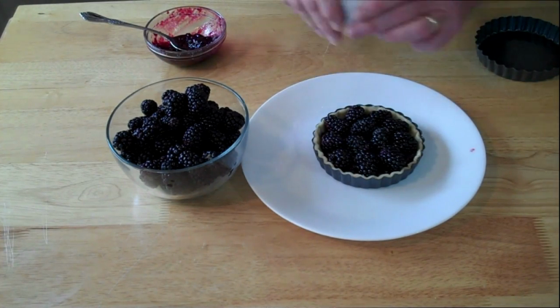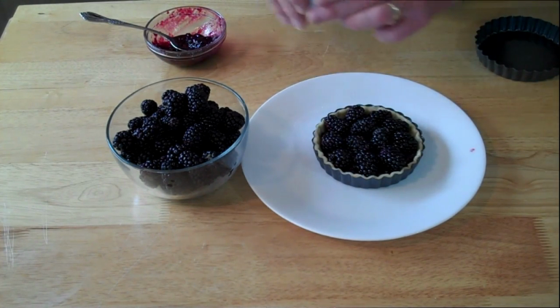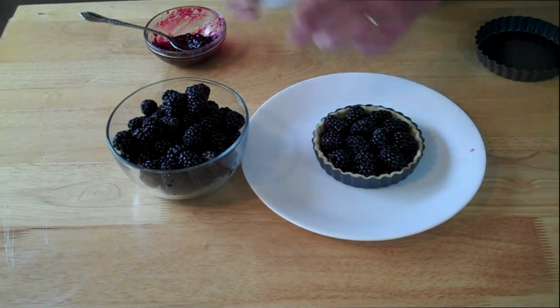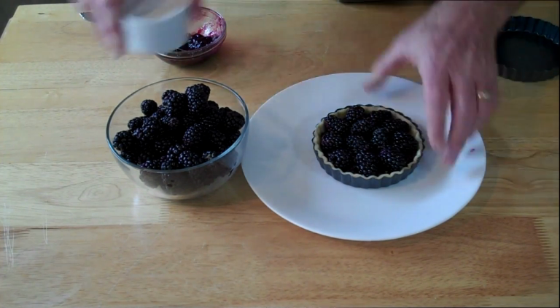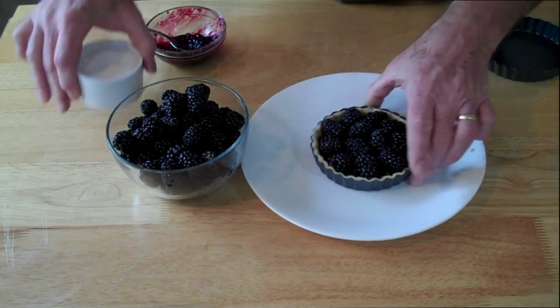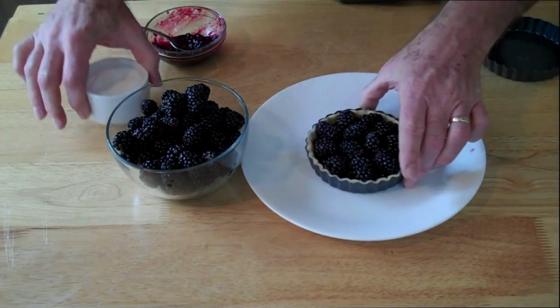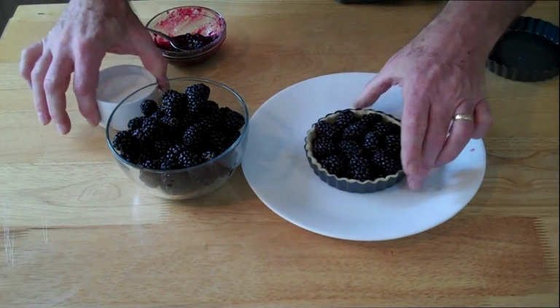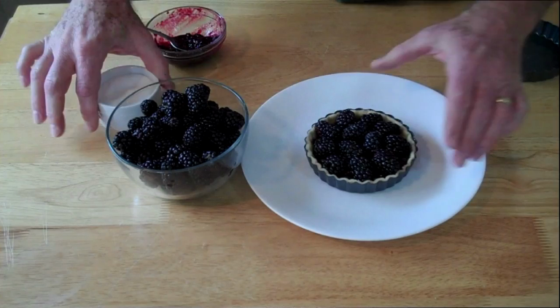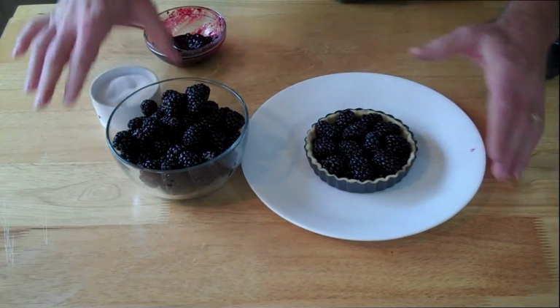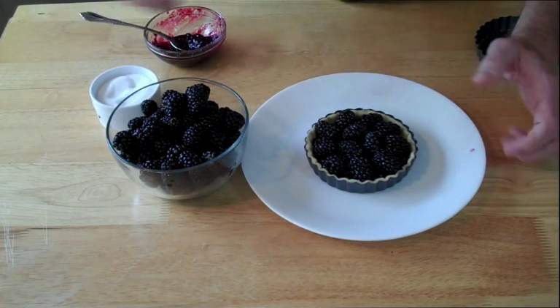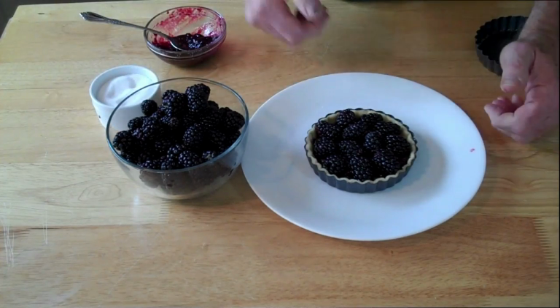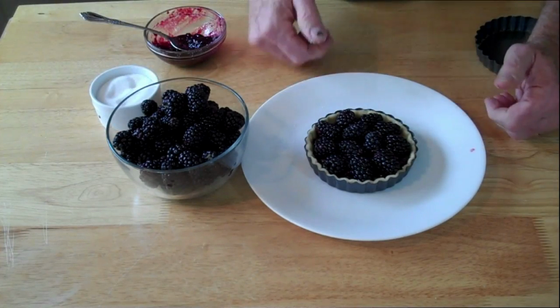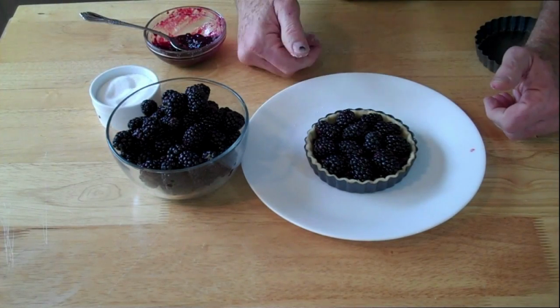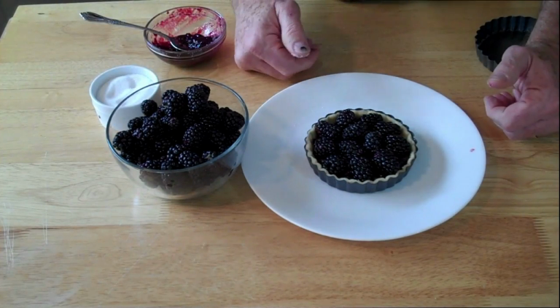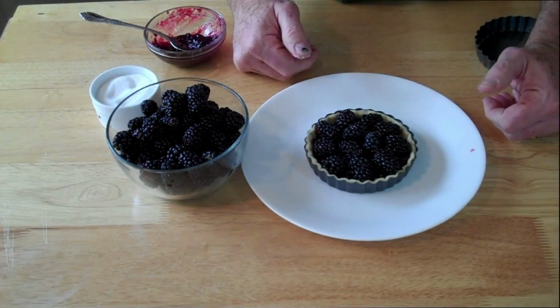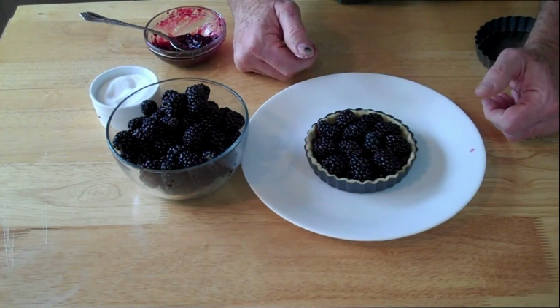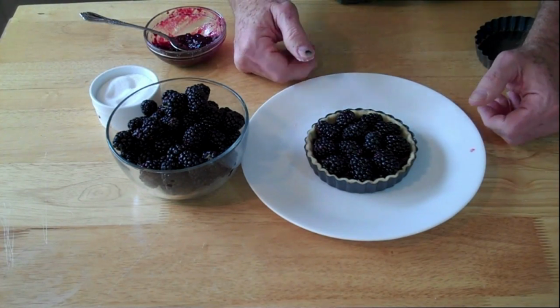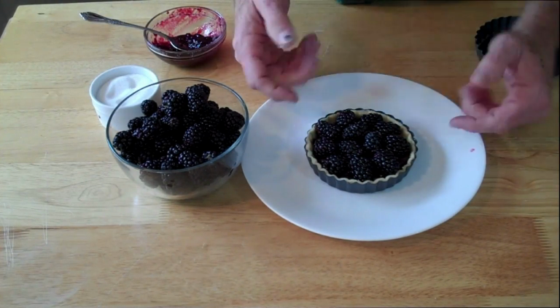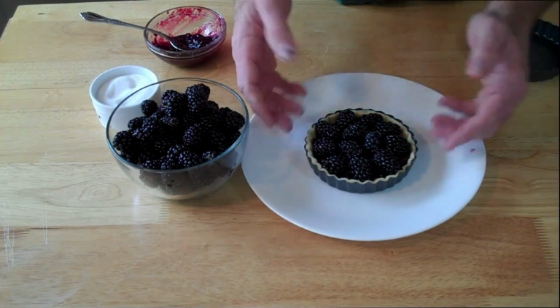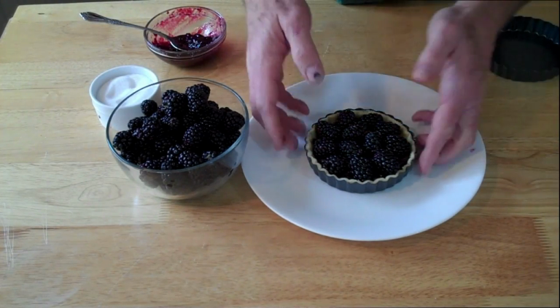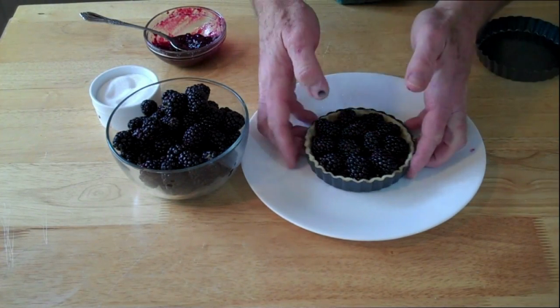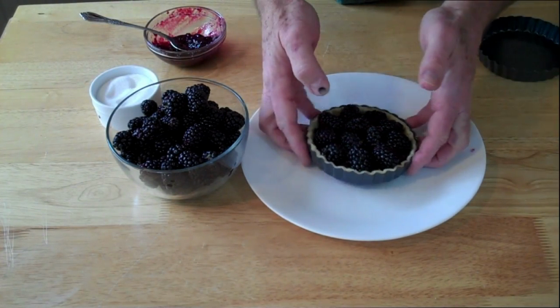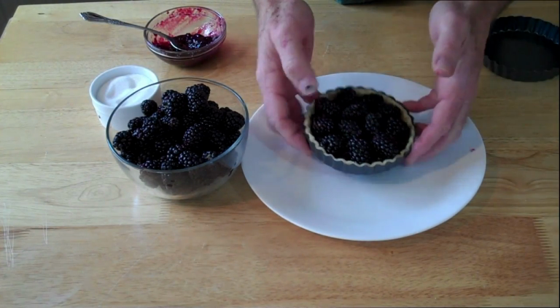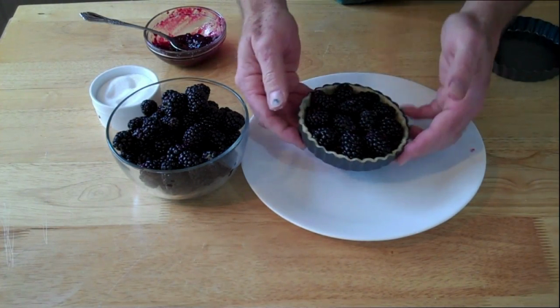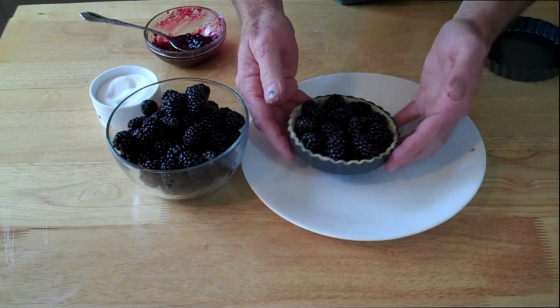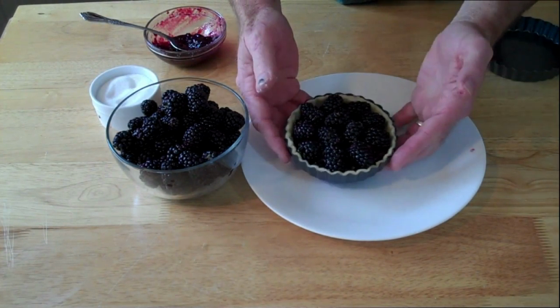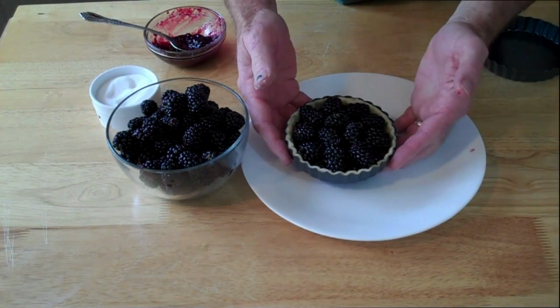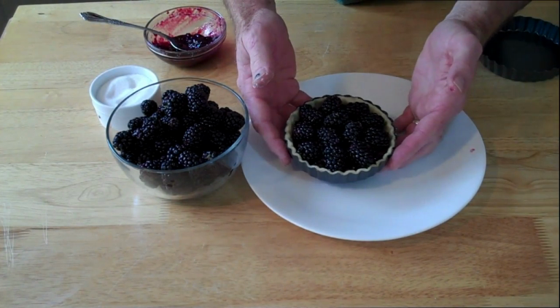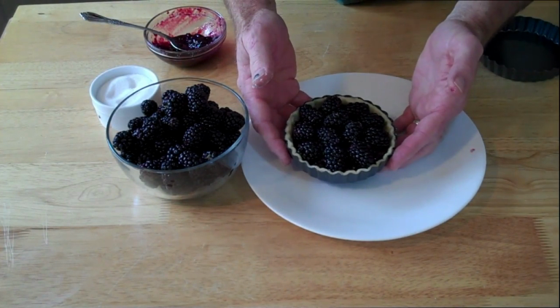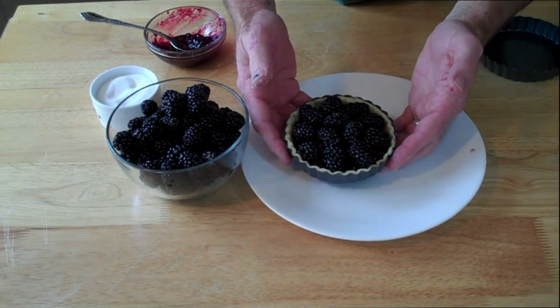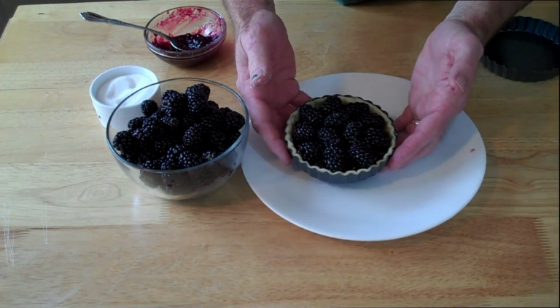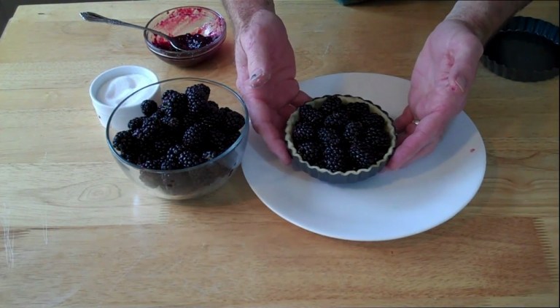This will go in the oven for 20 minutes at 375 degrees. Let's put it in and see what we get.